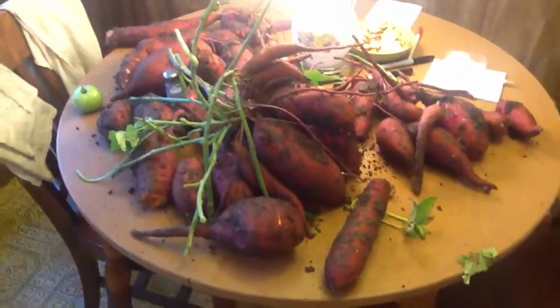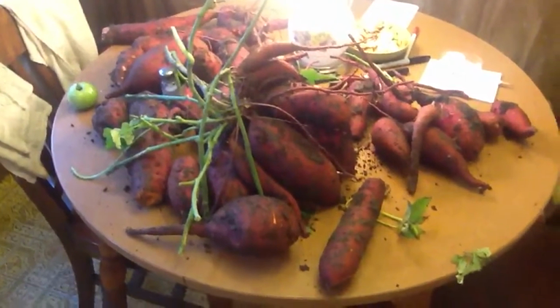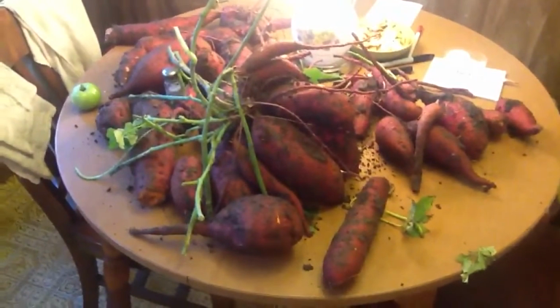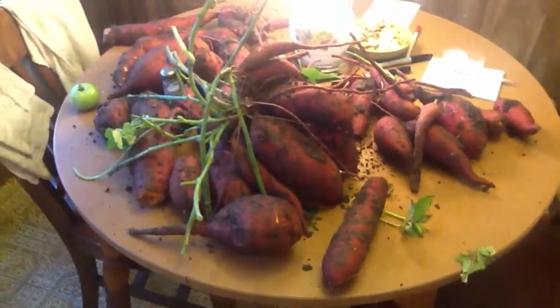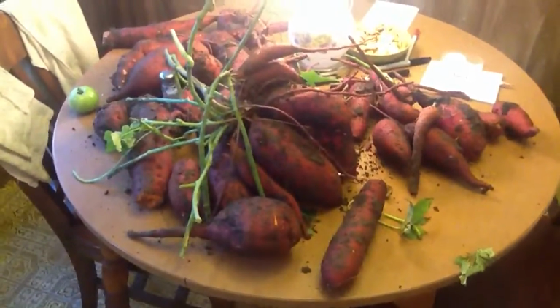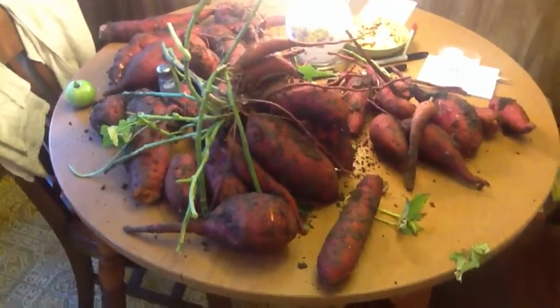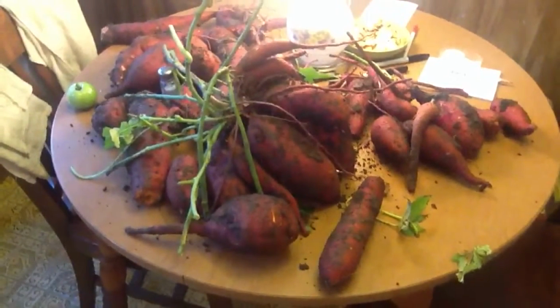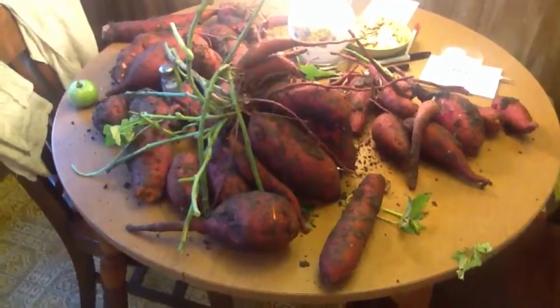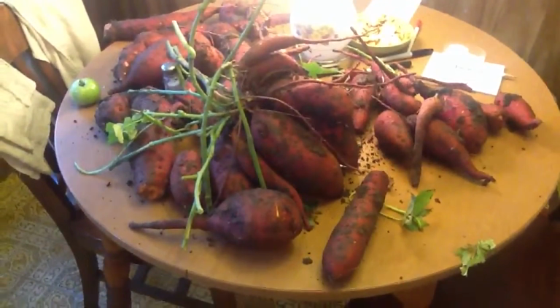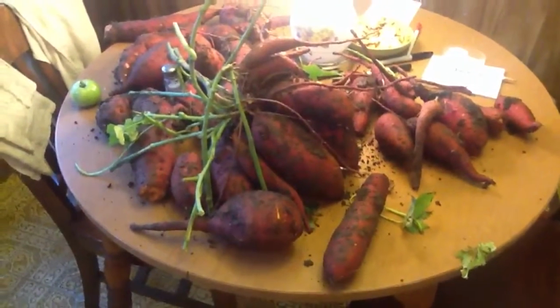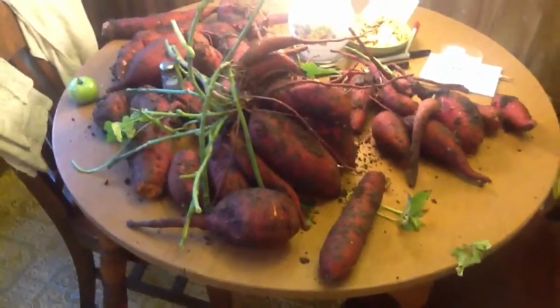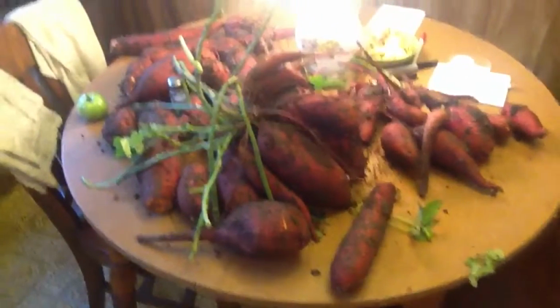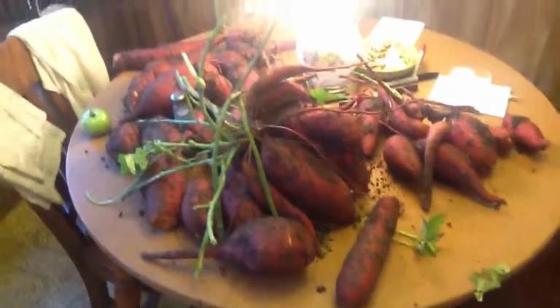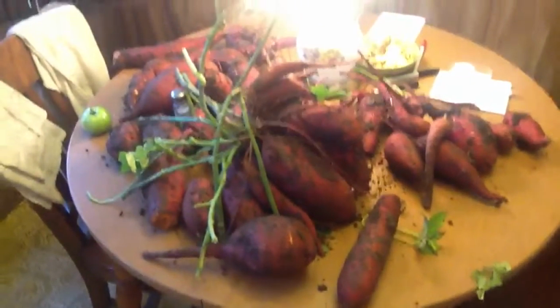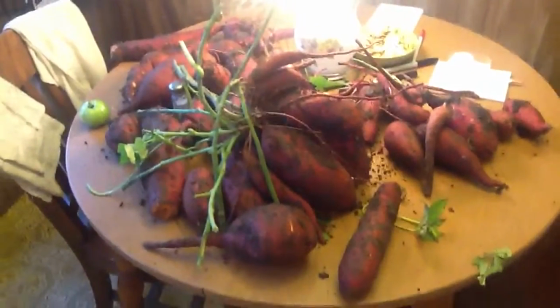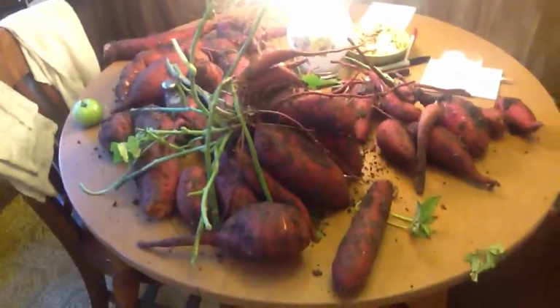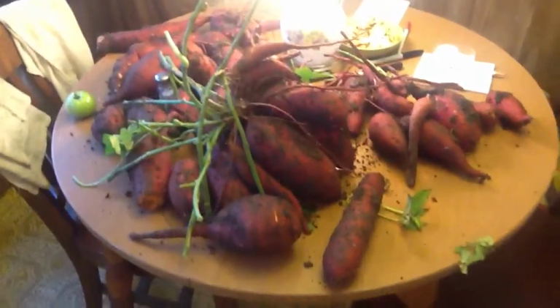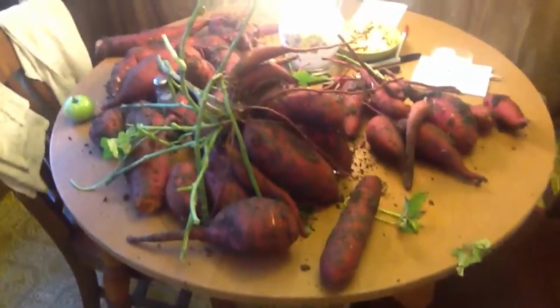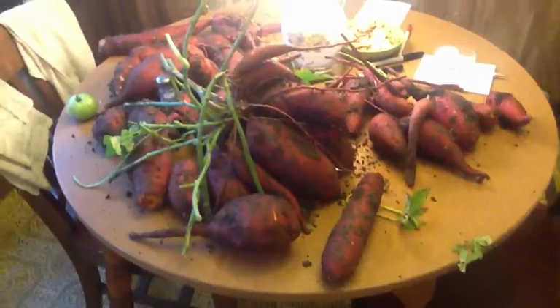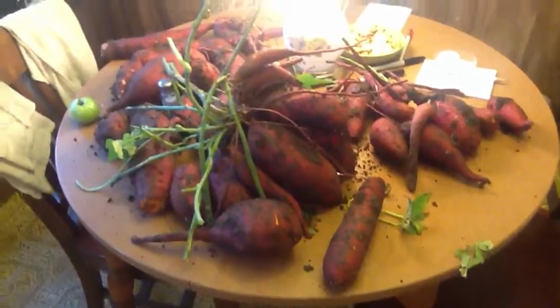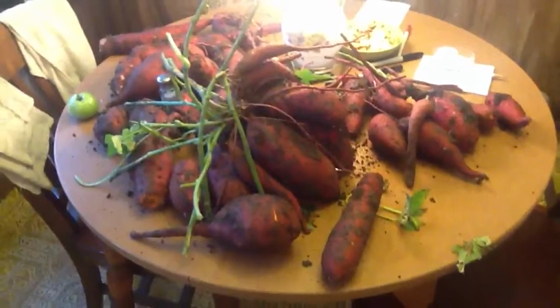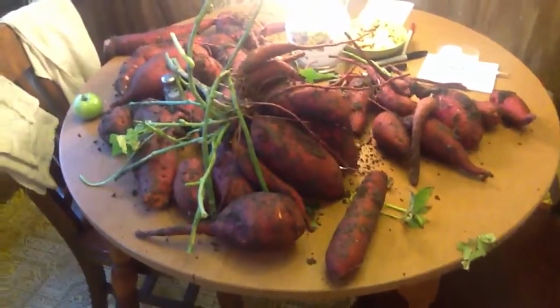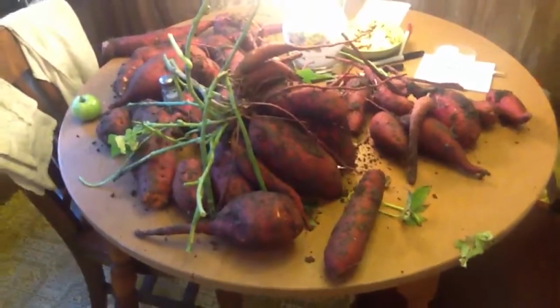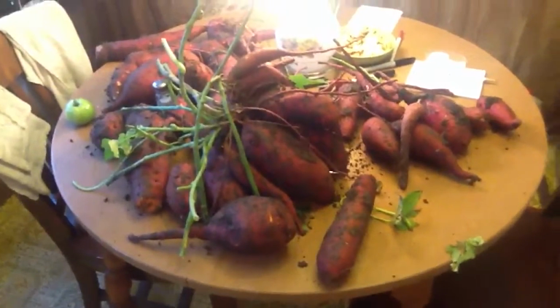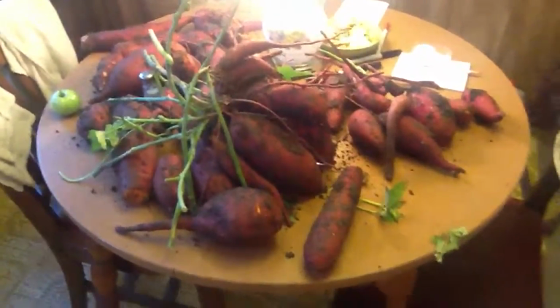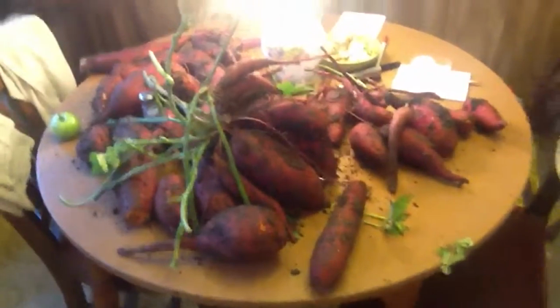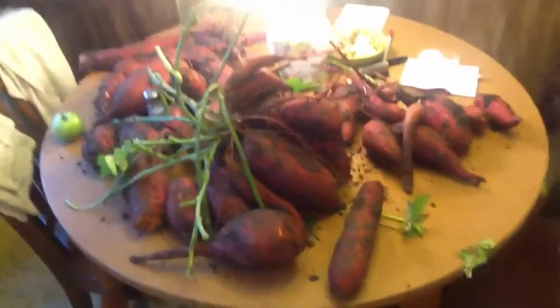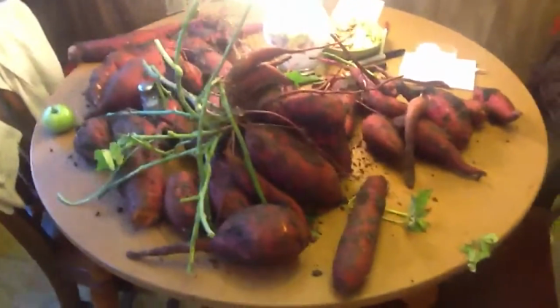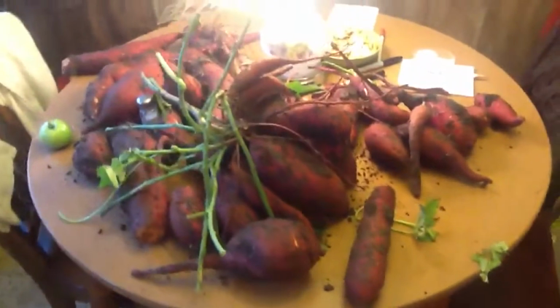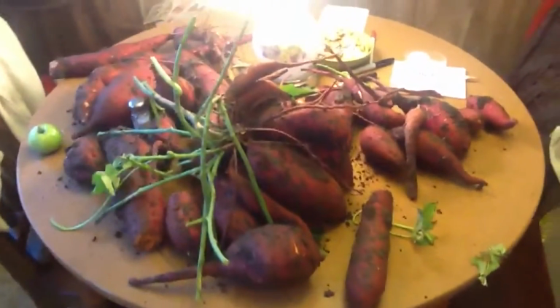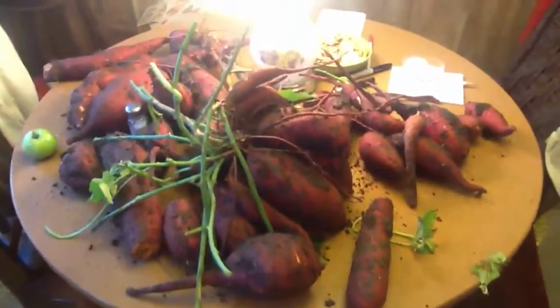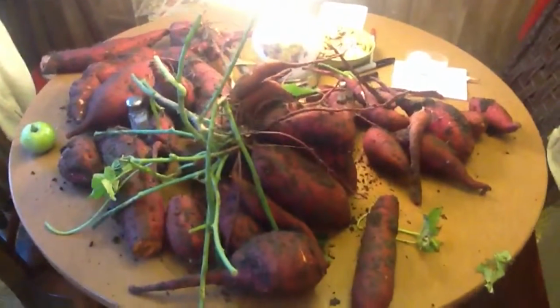Actually it was last spring. Anyway, I'm going to weigh all these and clean them up.